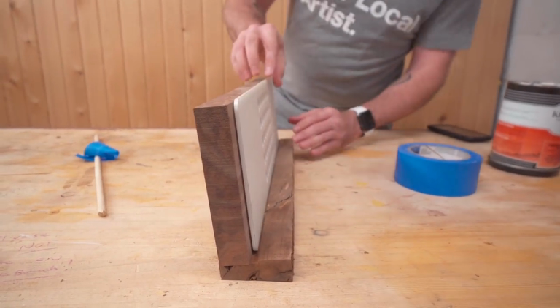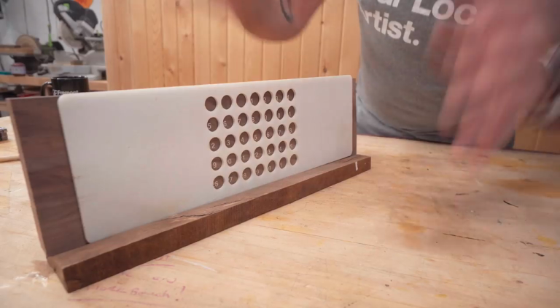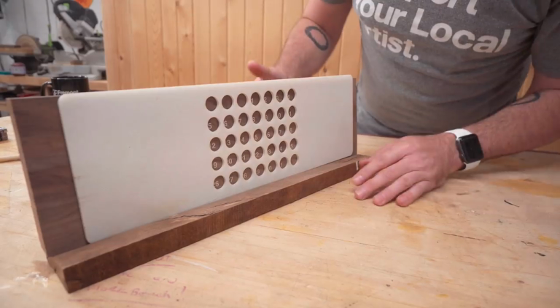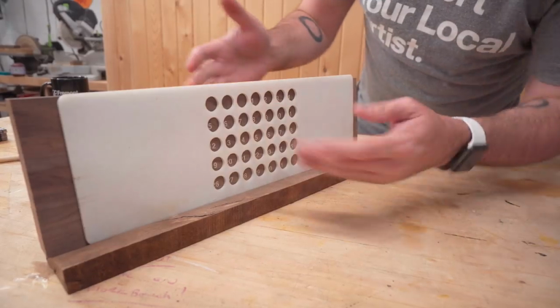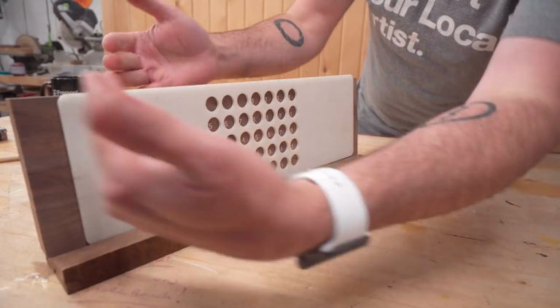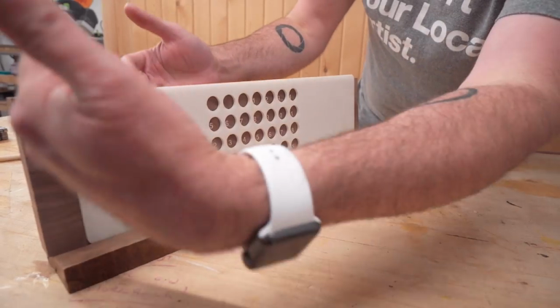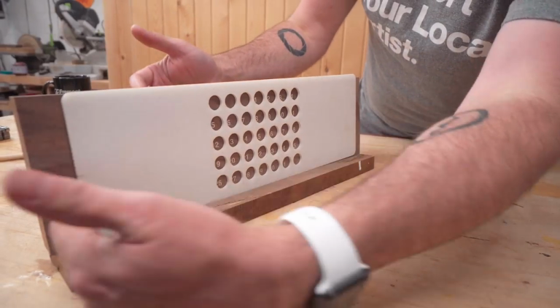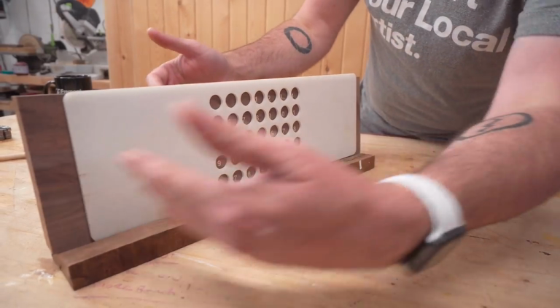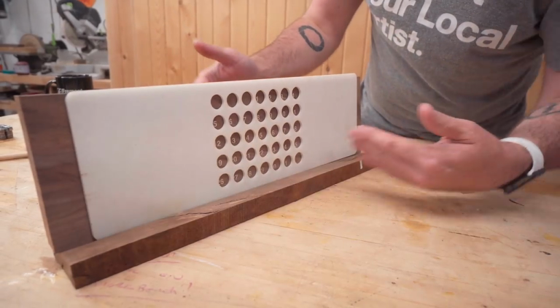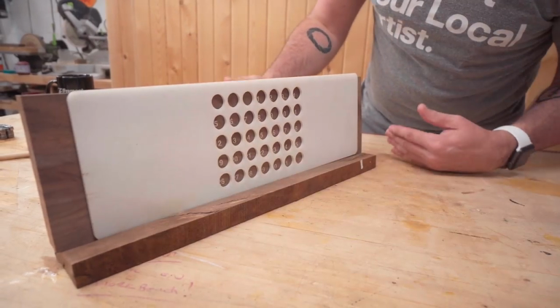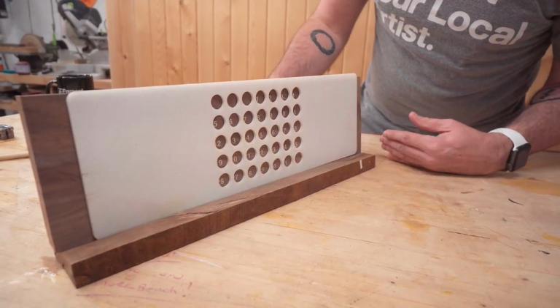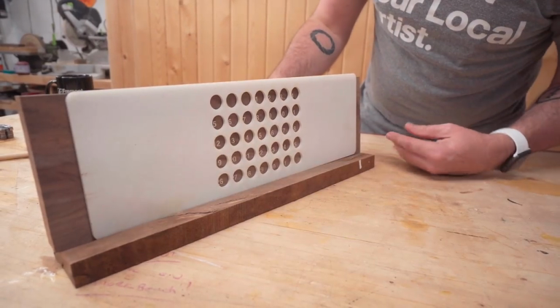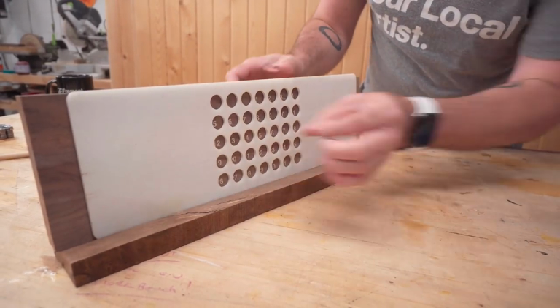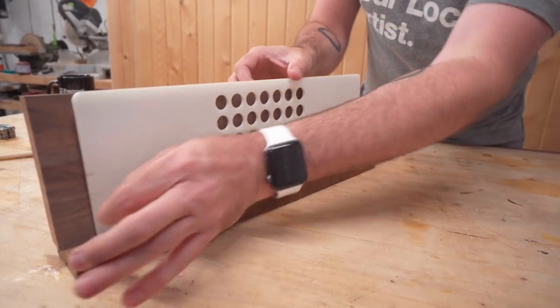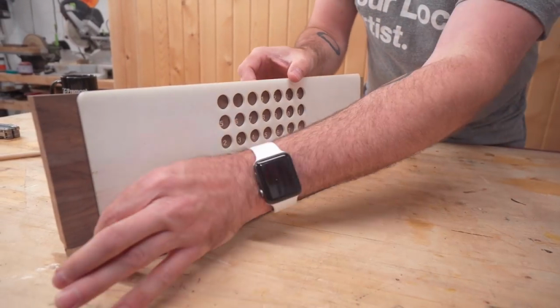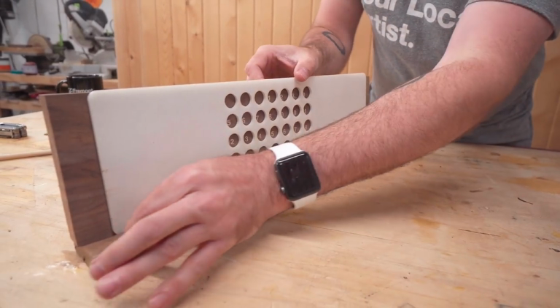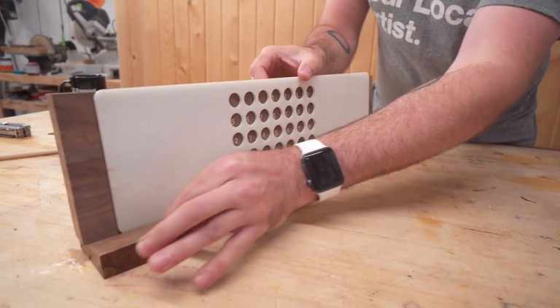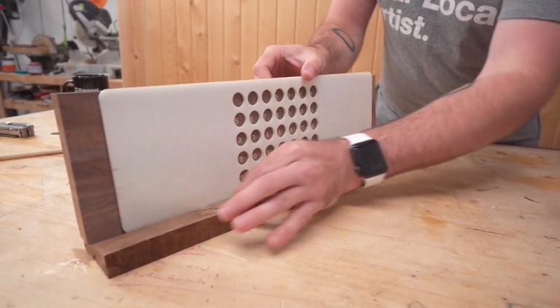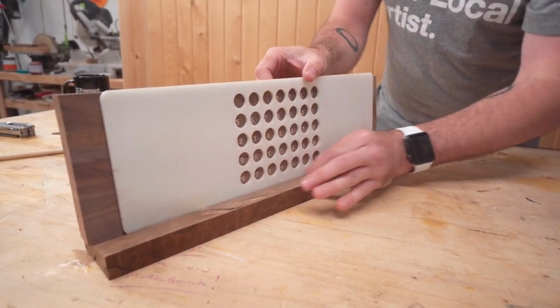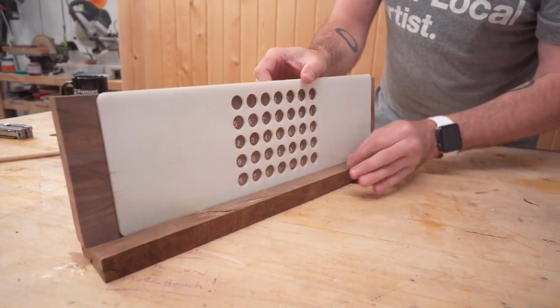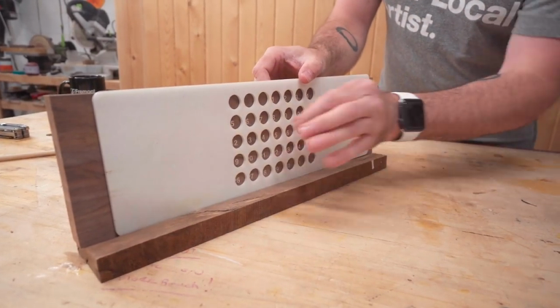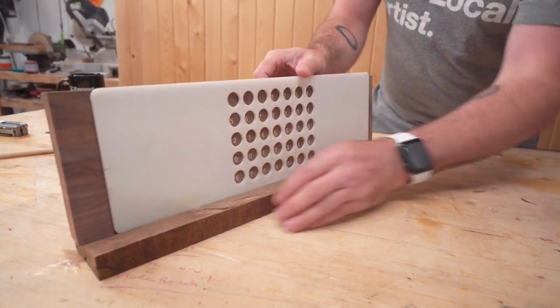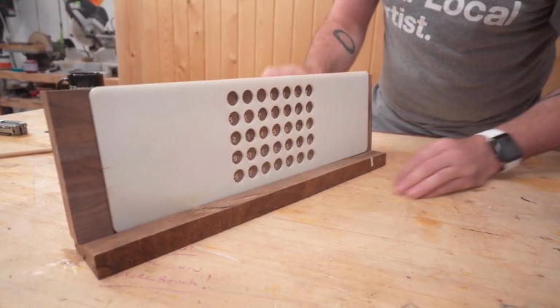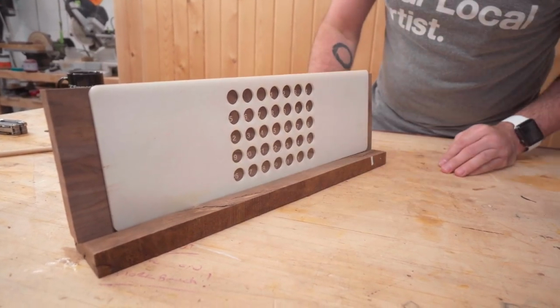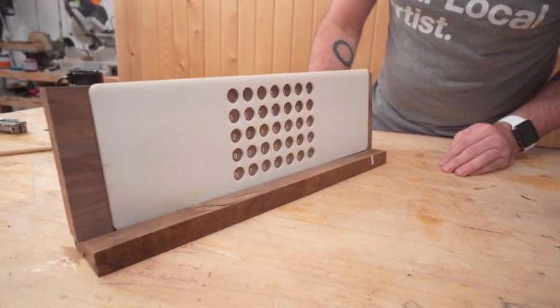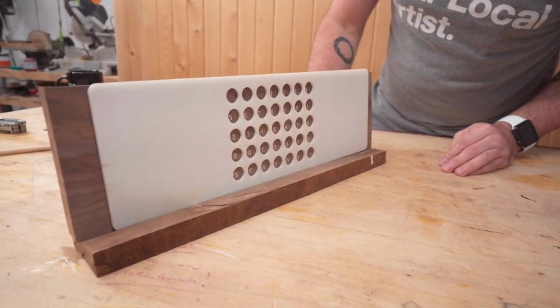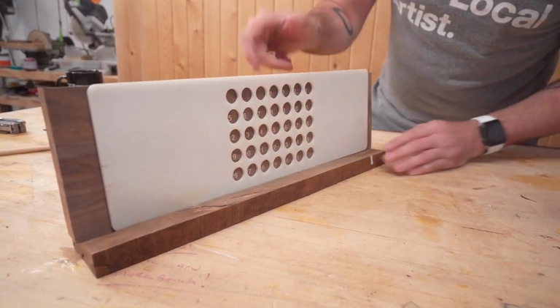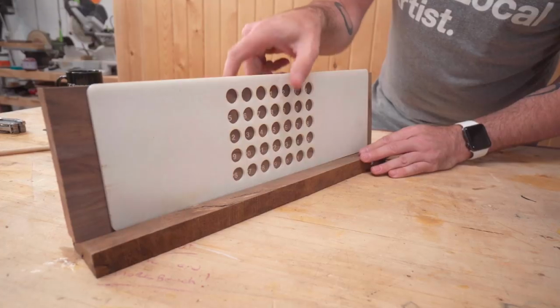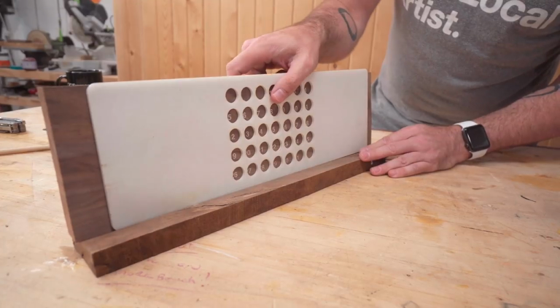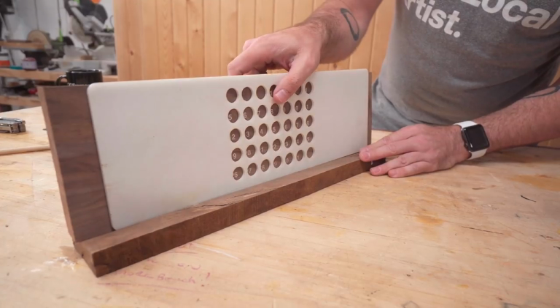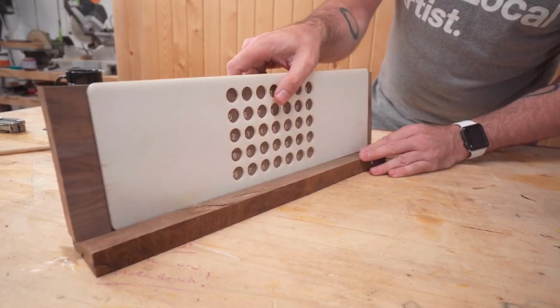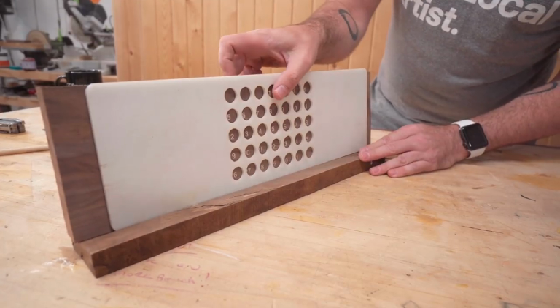So up next we're going to cut the pieces to length, rout a little groove to hold a pencil or pen, and then we're going to glue it together.